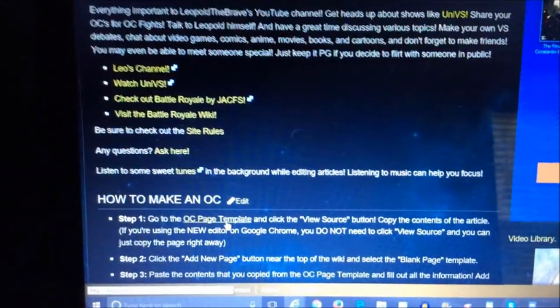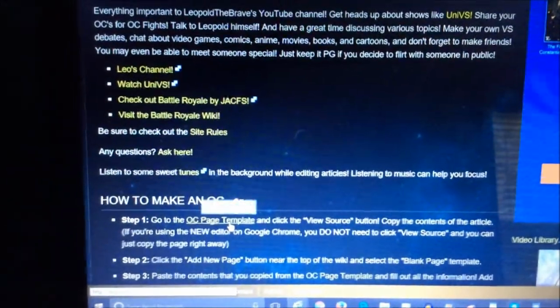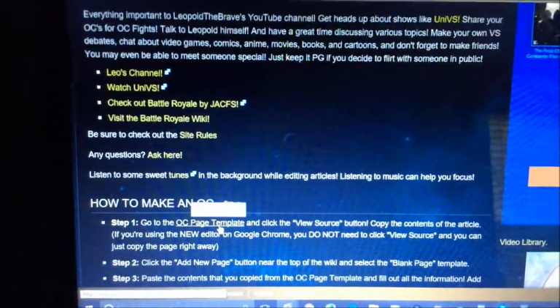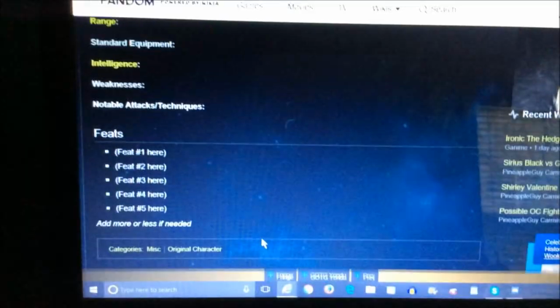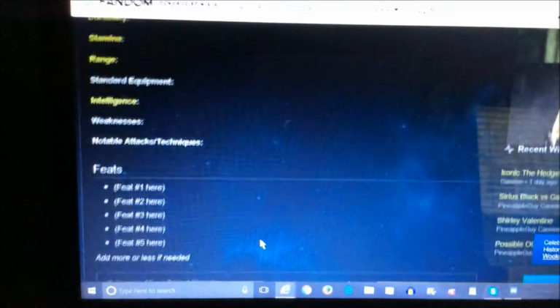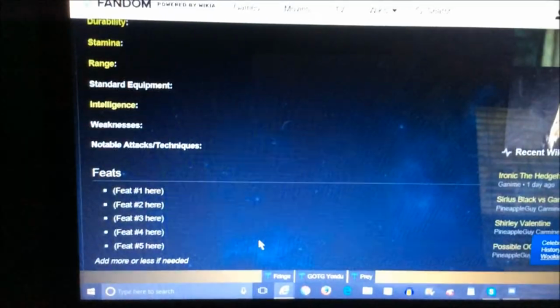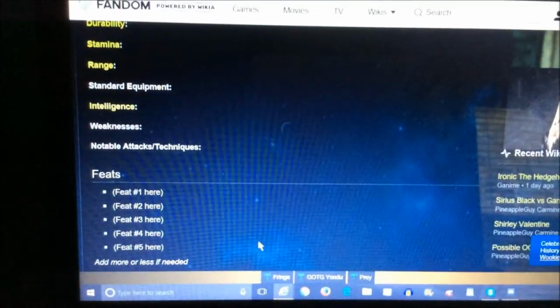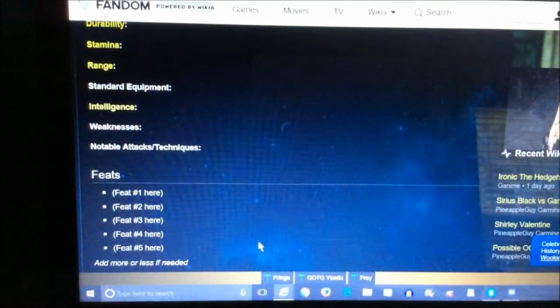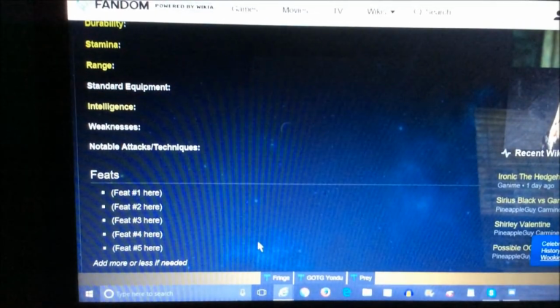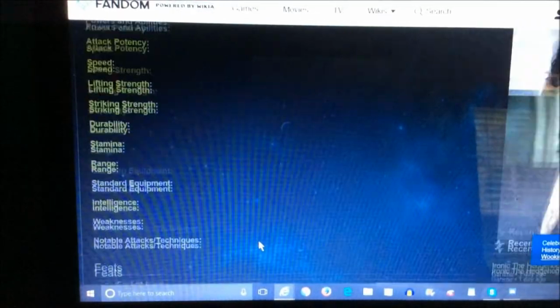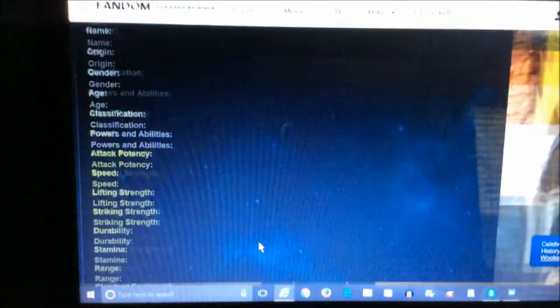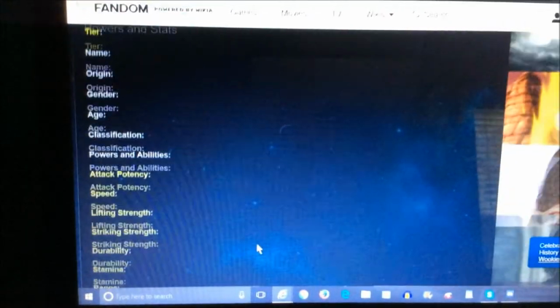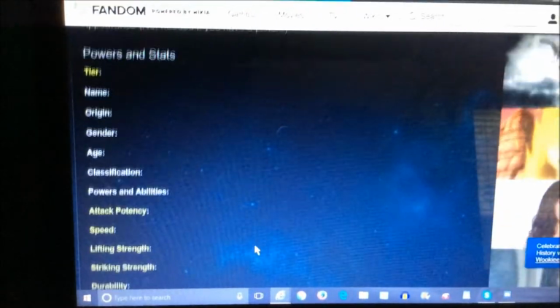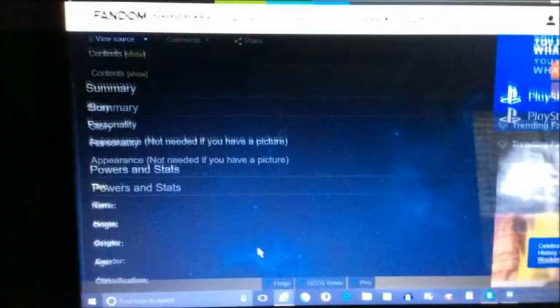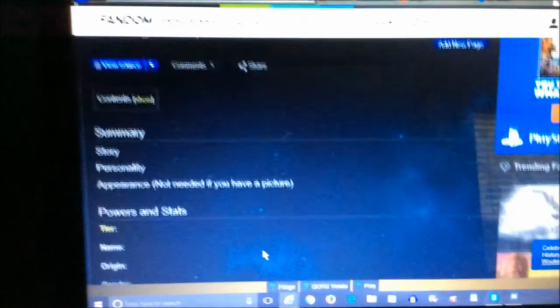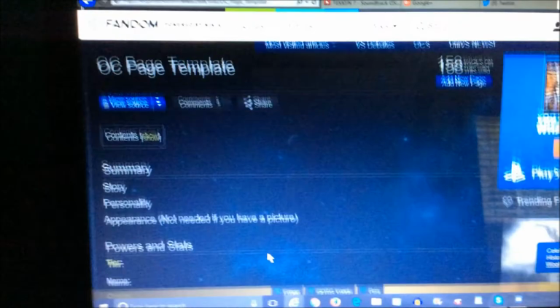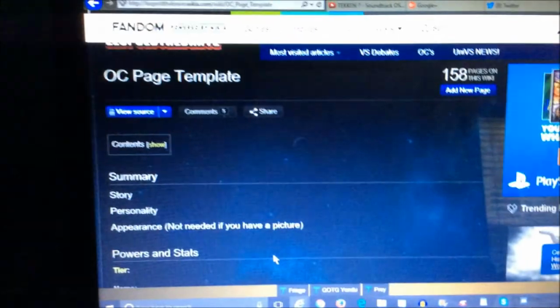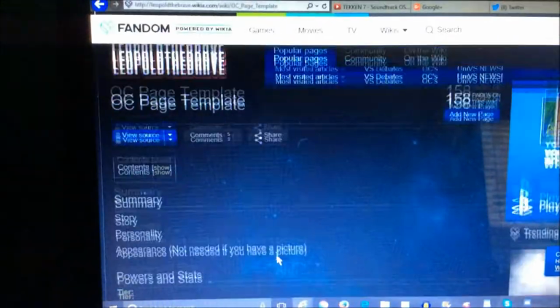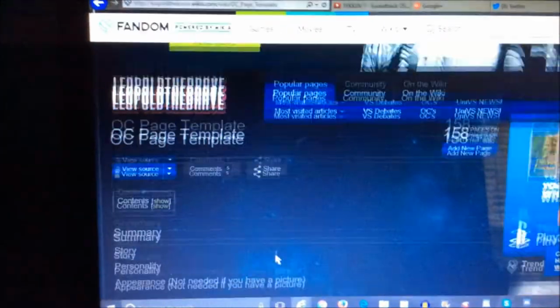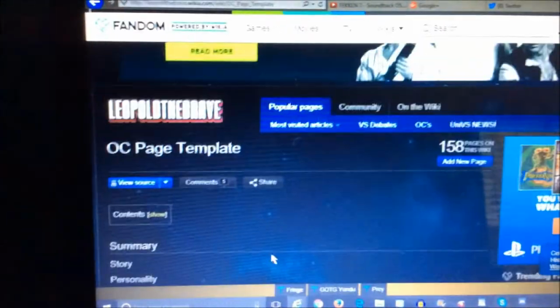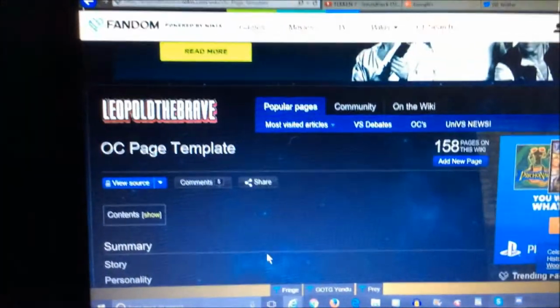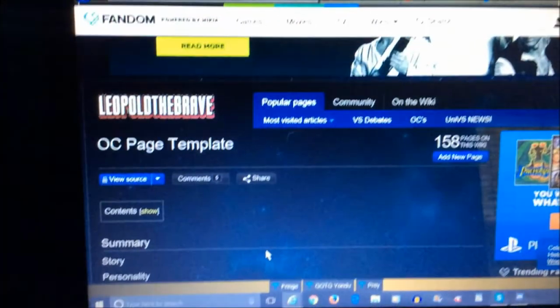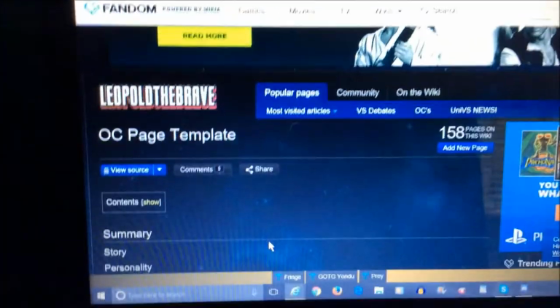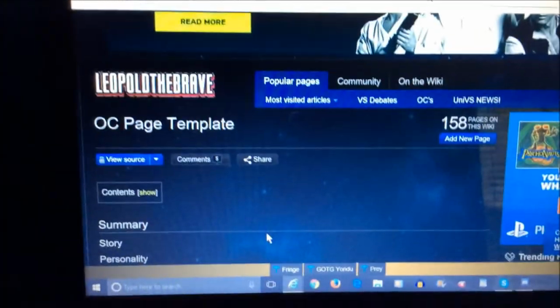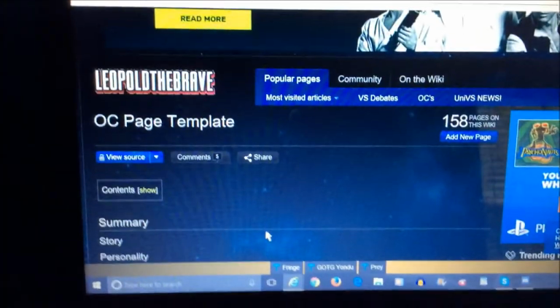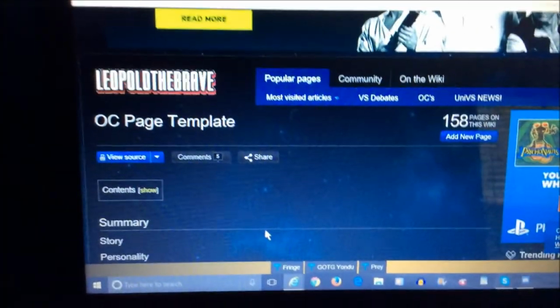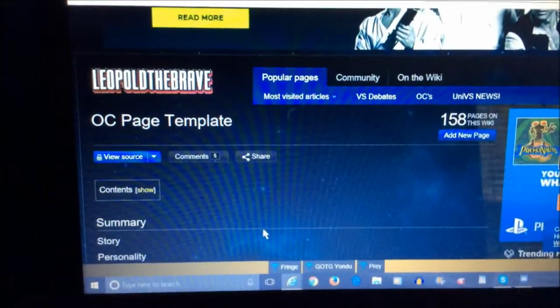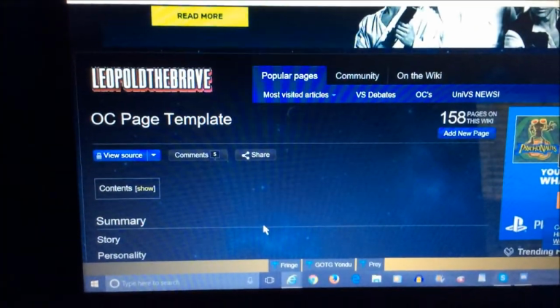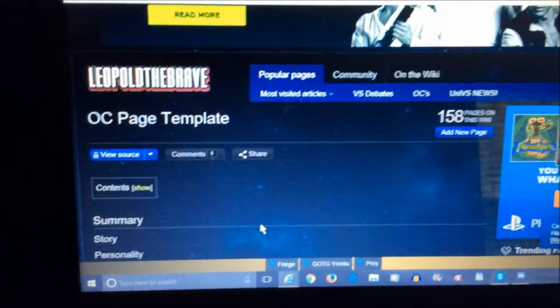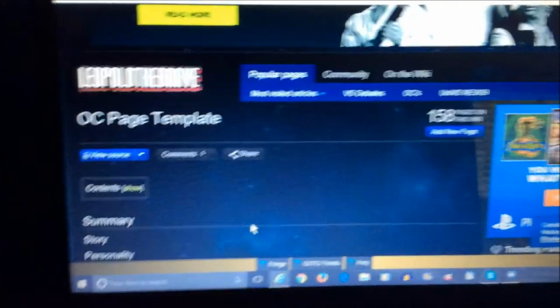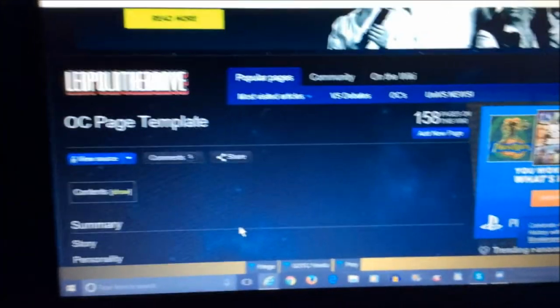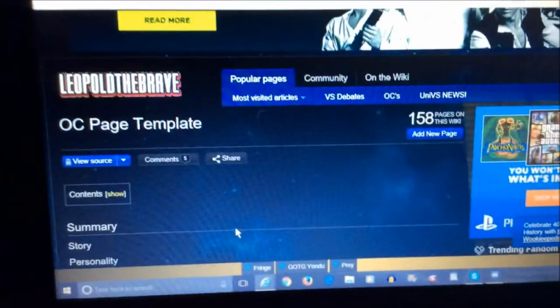Just go there. Once you're there, all you have to do is copy the contents of the template and paste it into the editor, then fill out your own information.